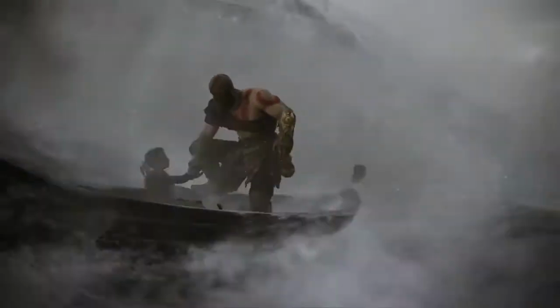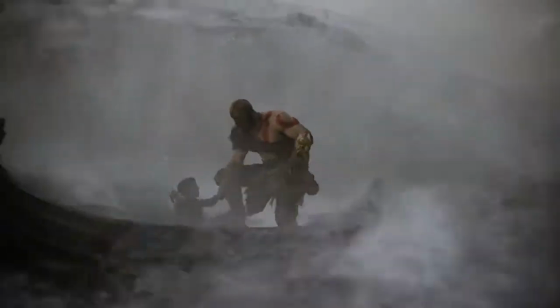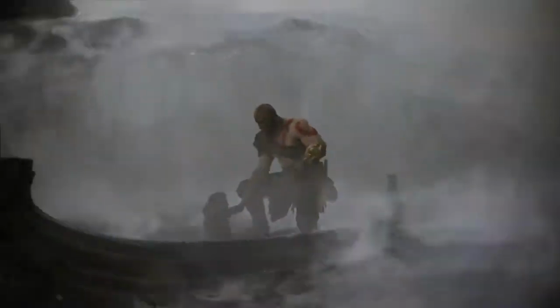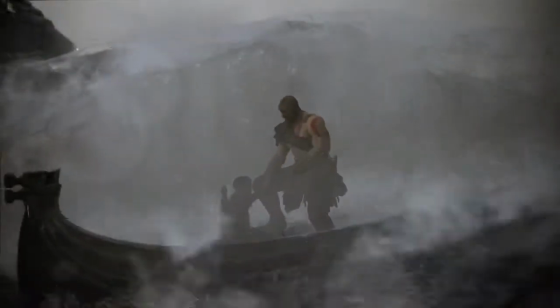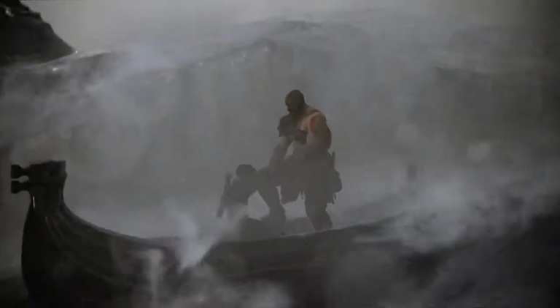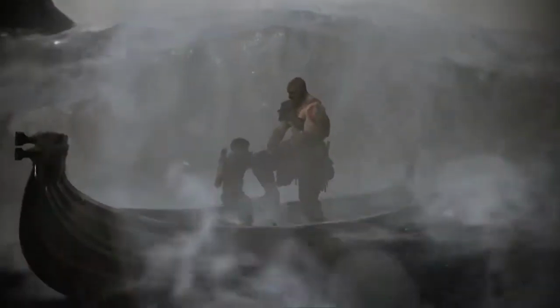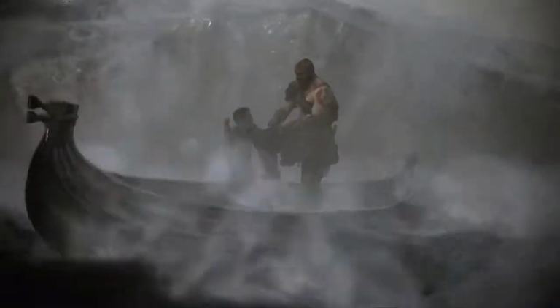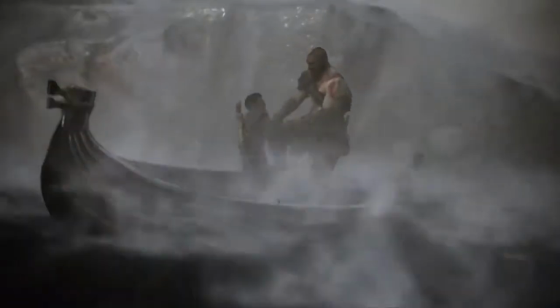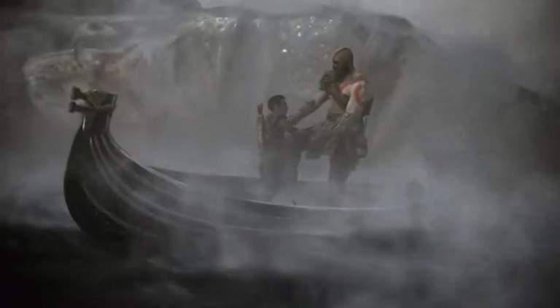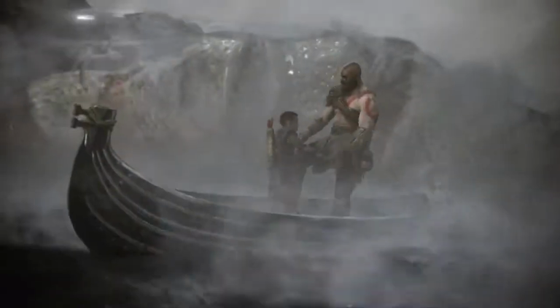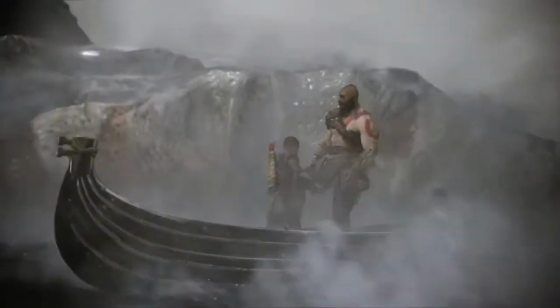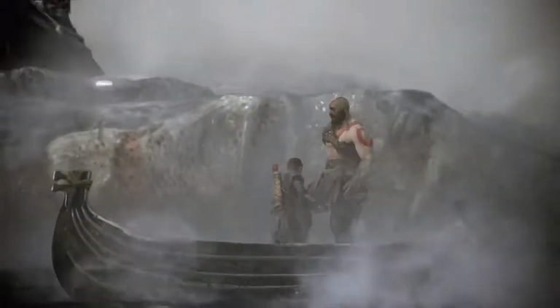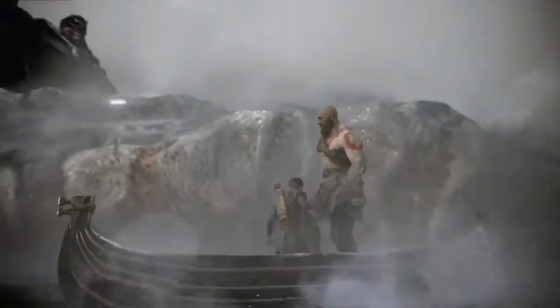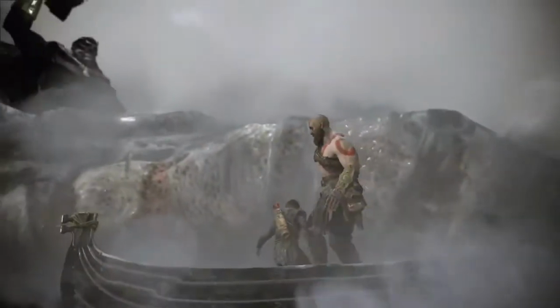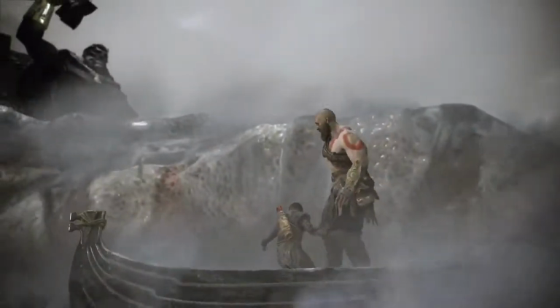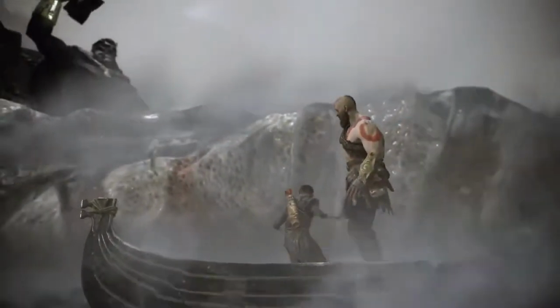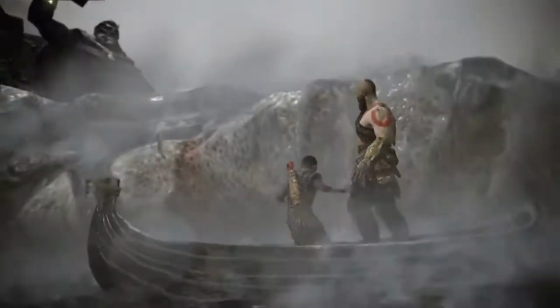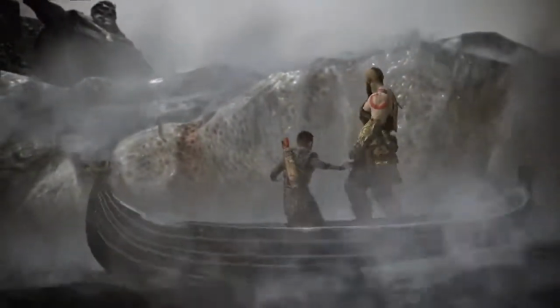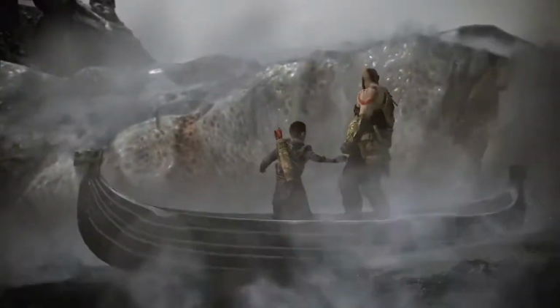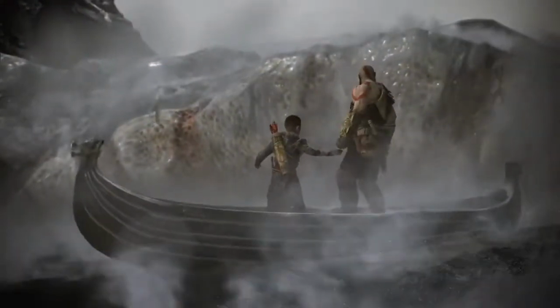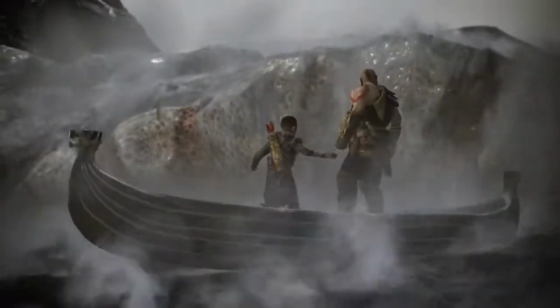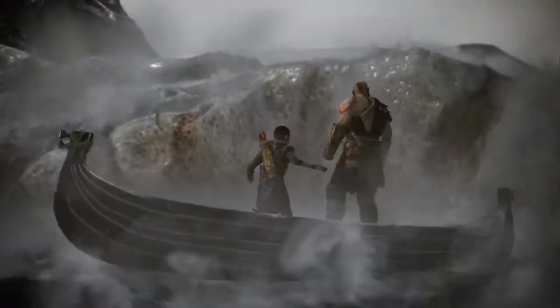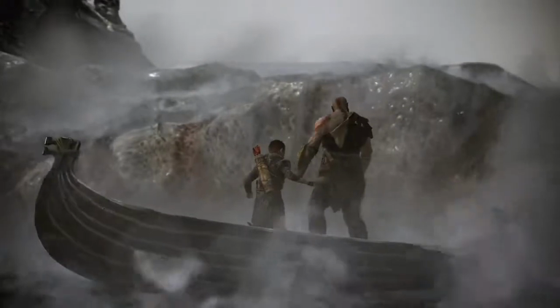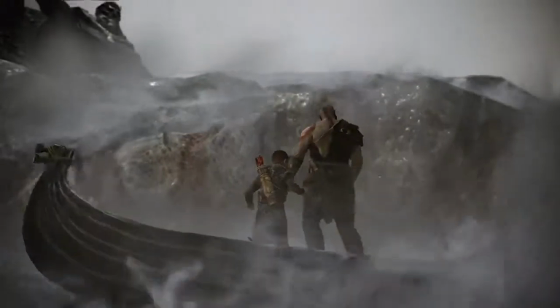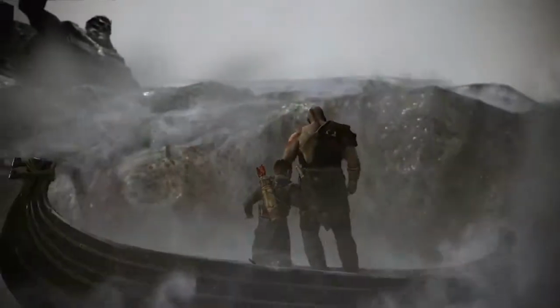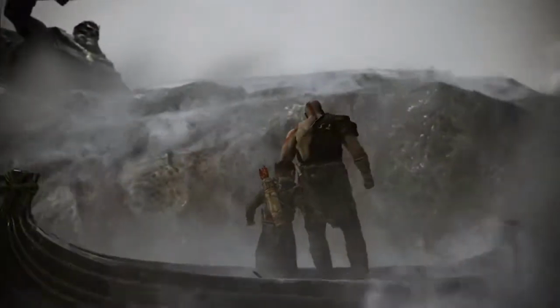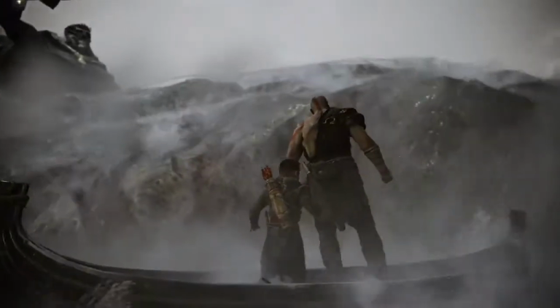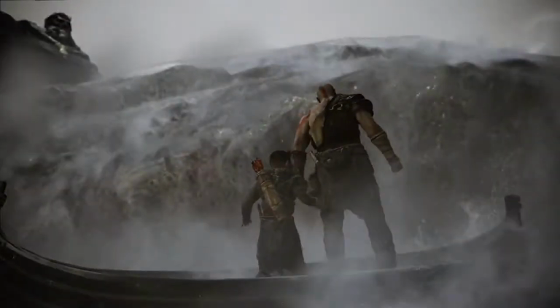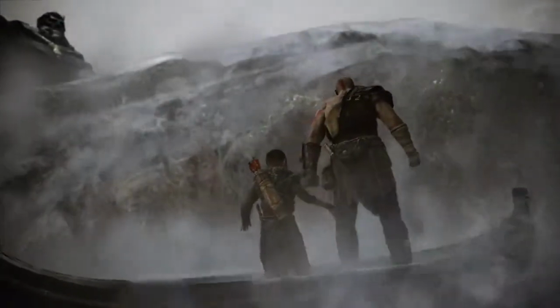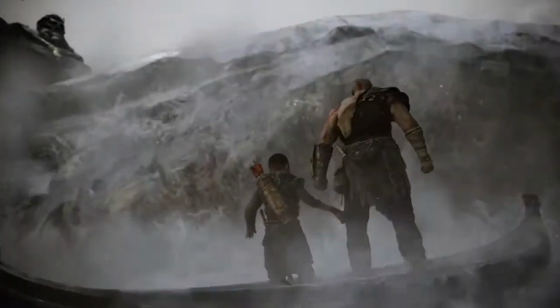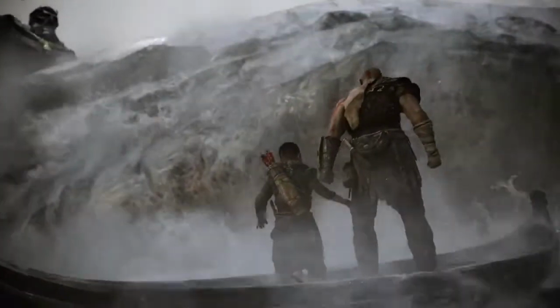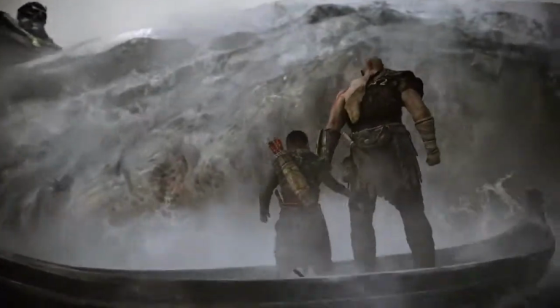This was posted by PlayStation Europe, and it's incredible. April 20th, big day — God of War 4.